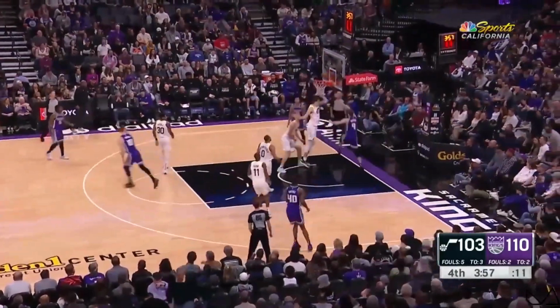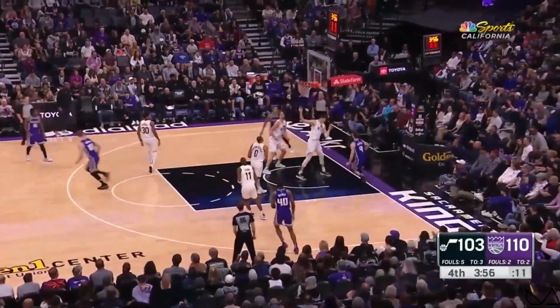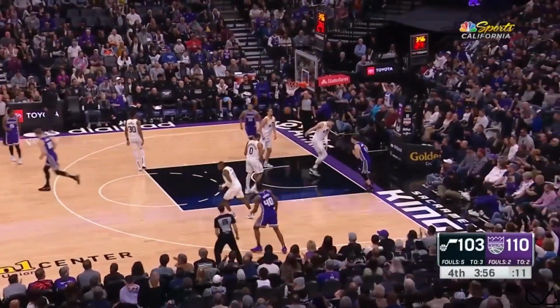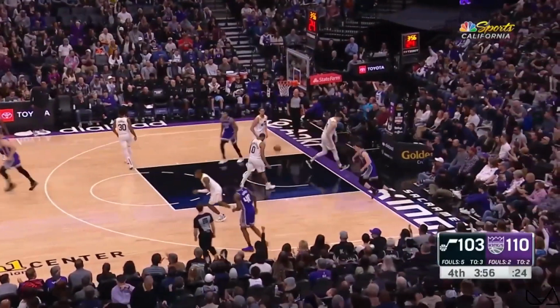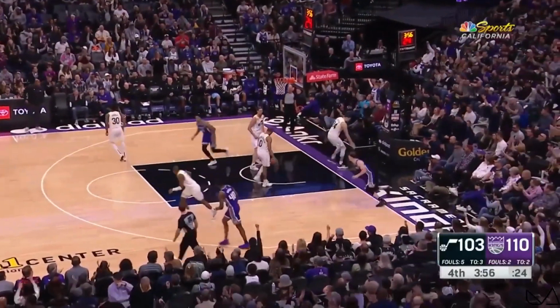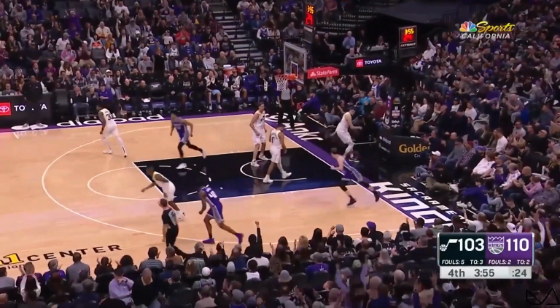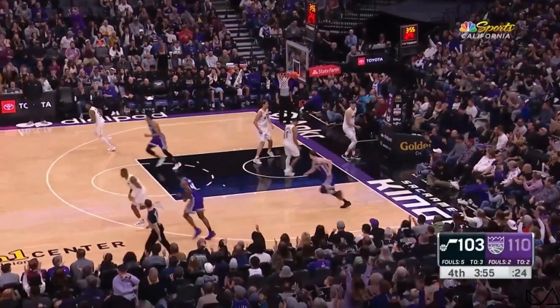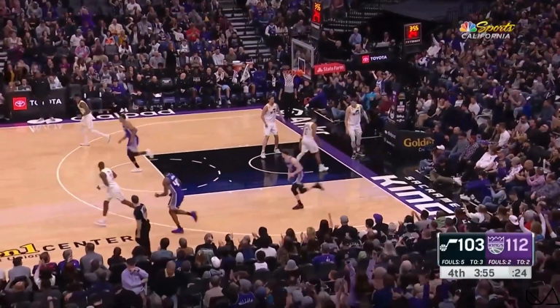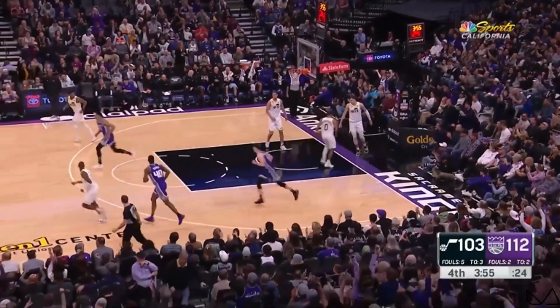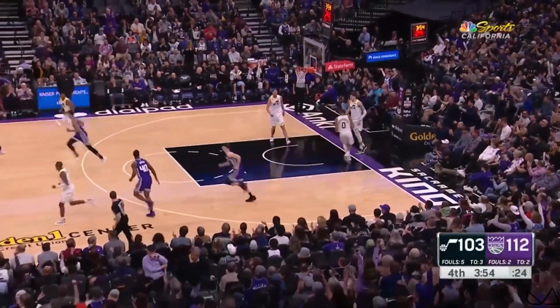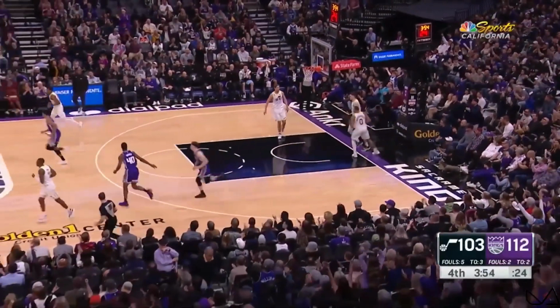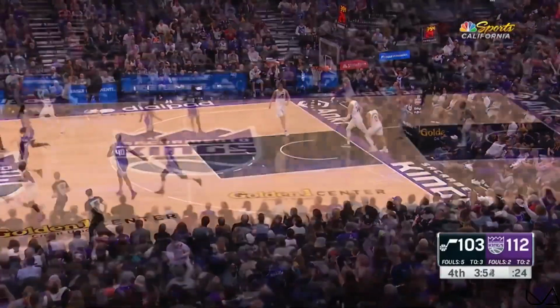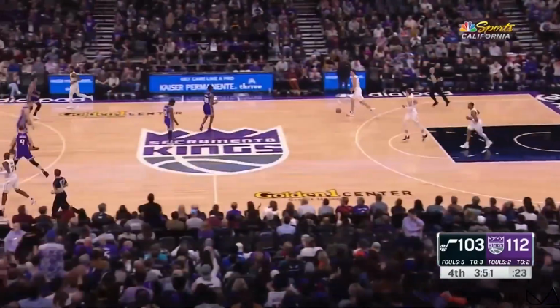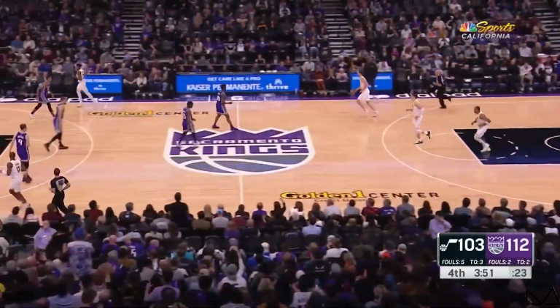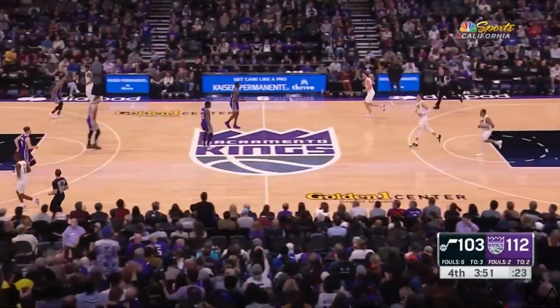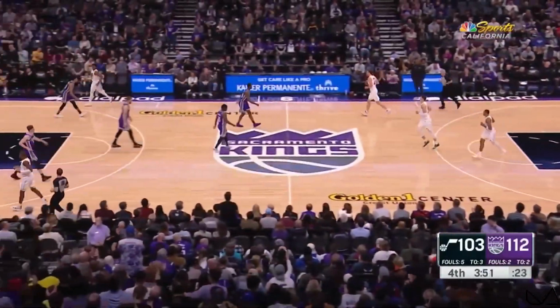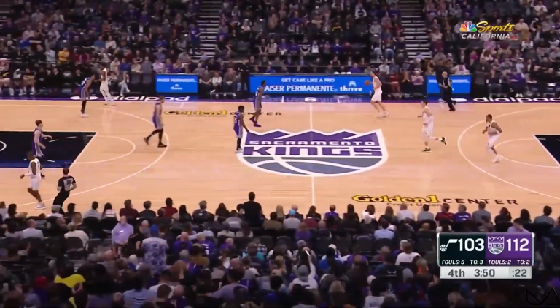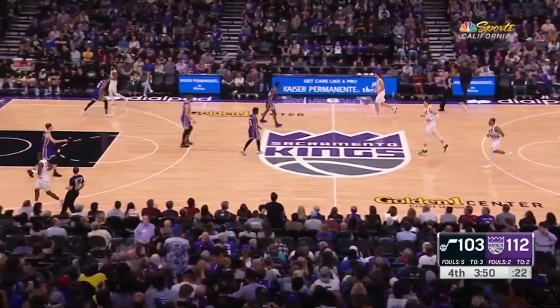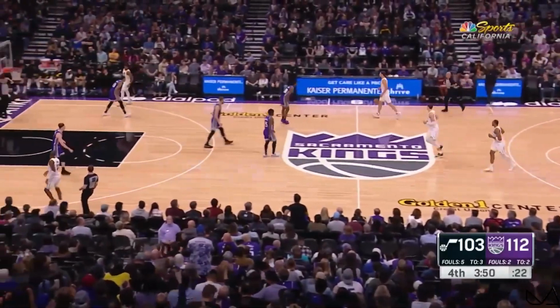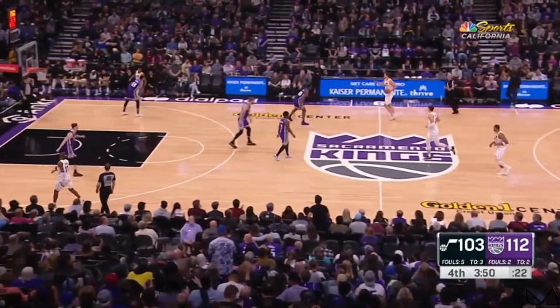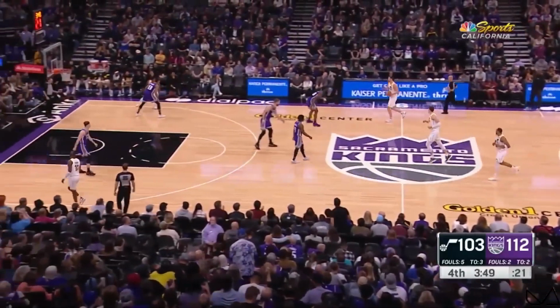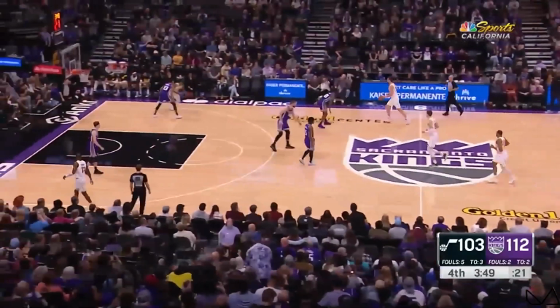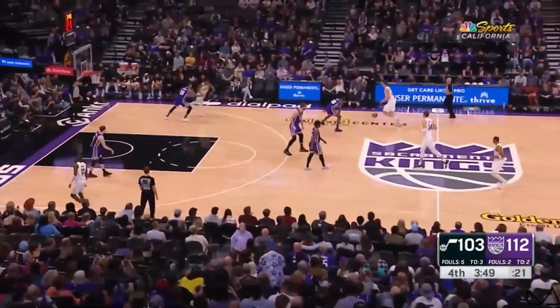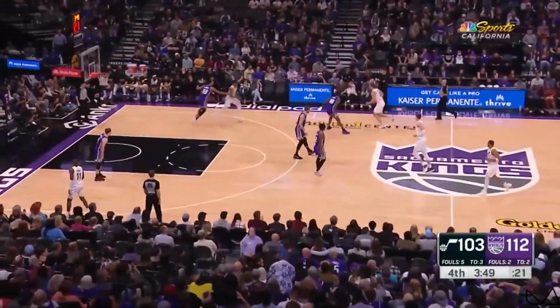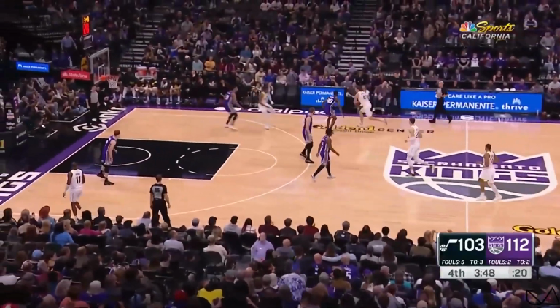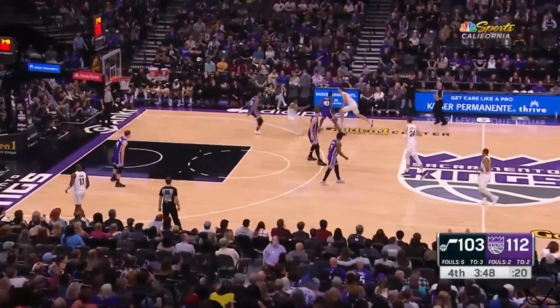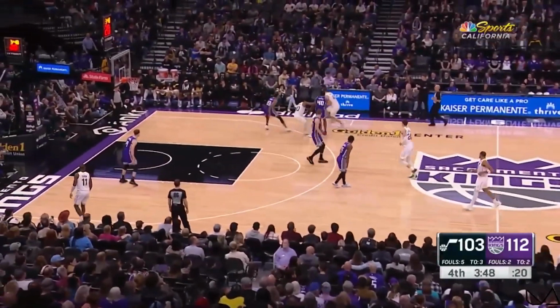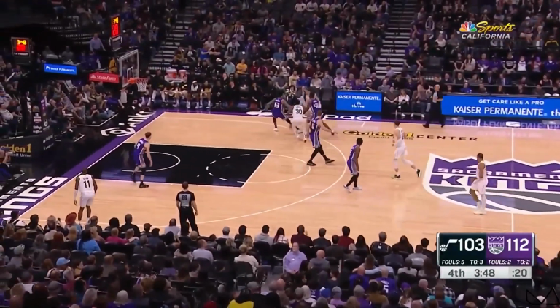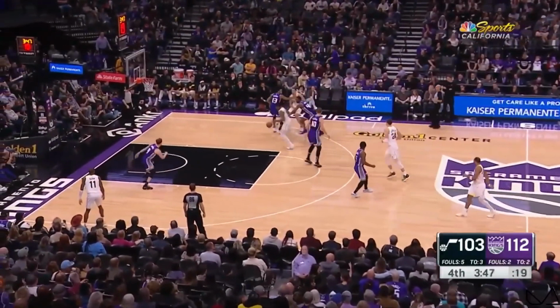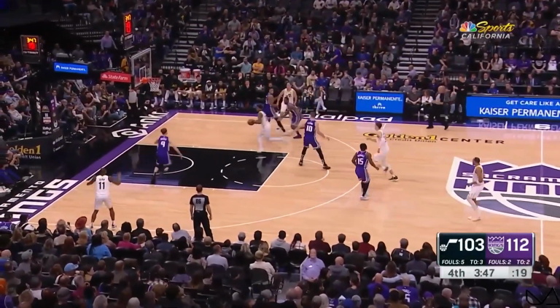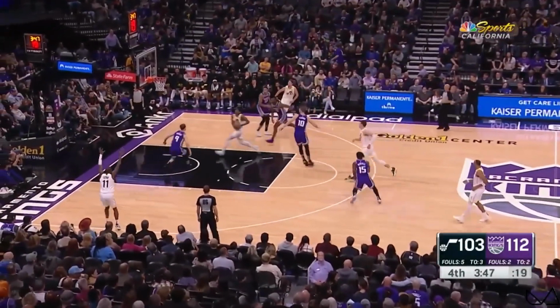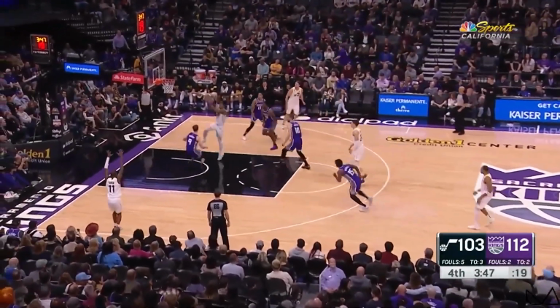Oh, what a cut. What a pass. What a bucket. The flow in Mike Brown's offense is so beautiful to watch.